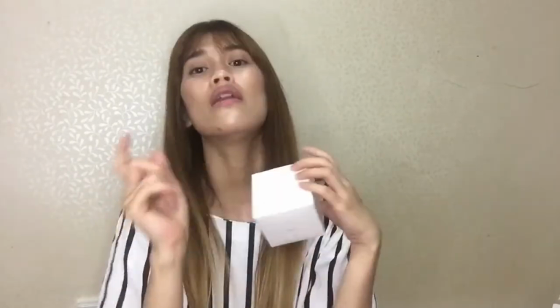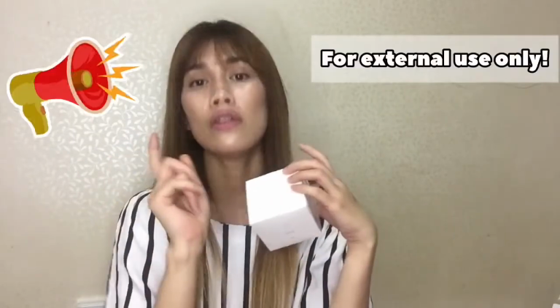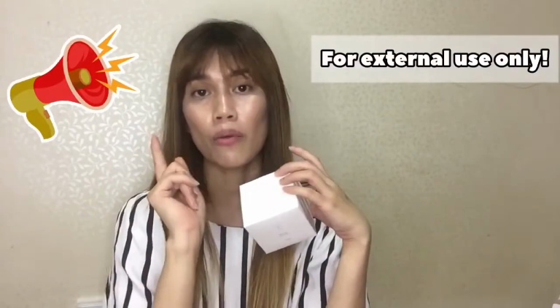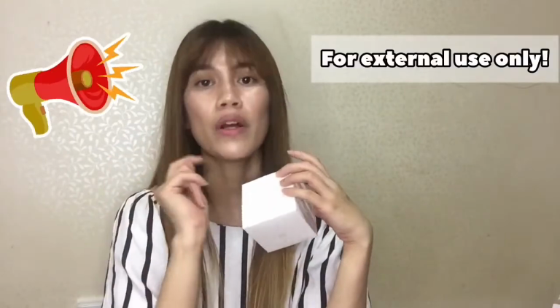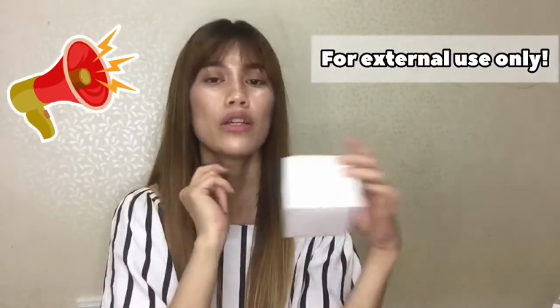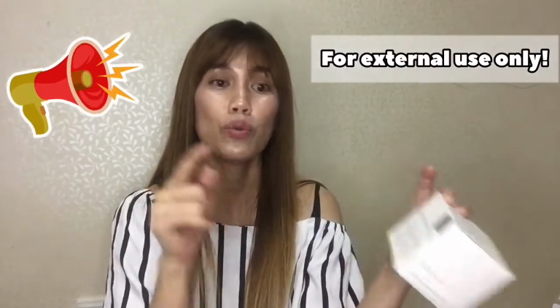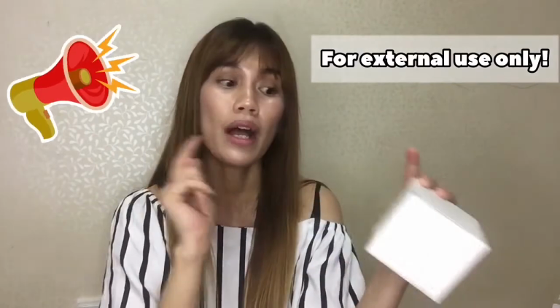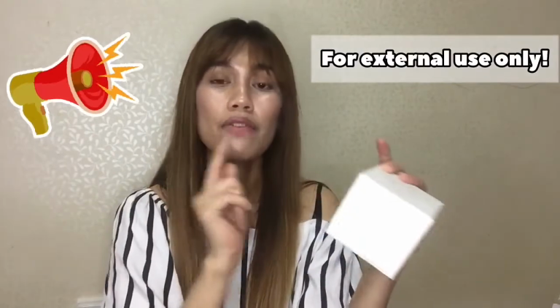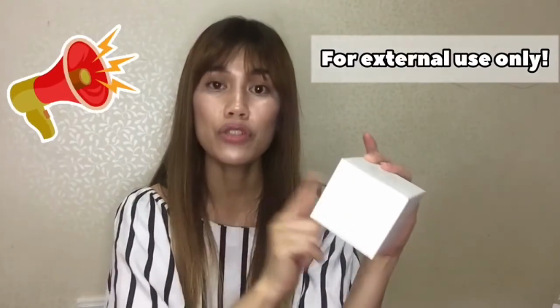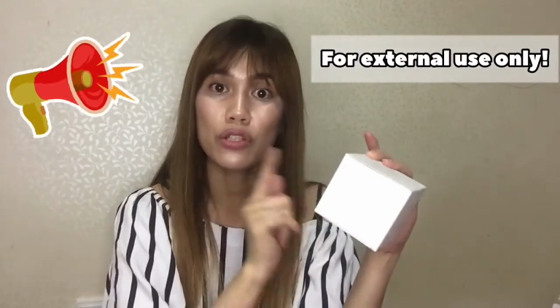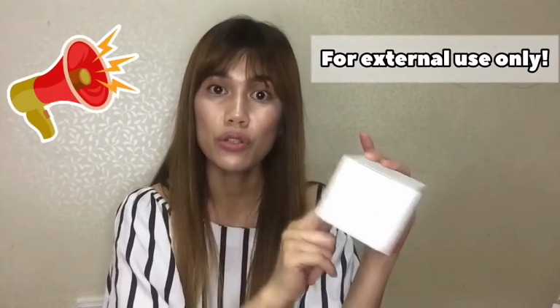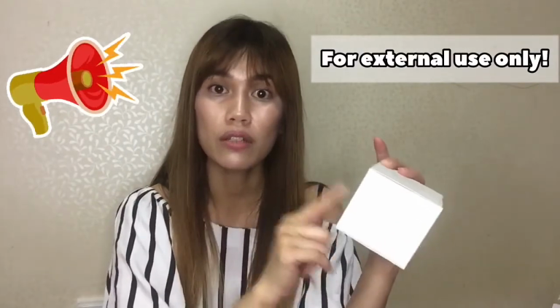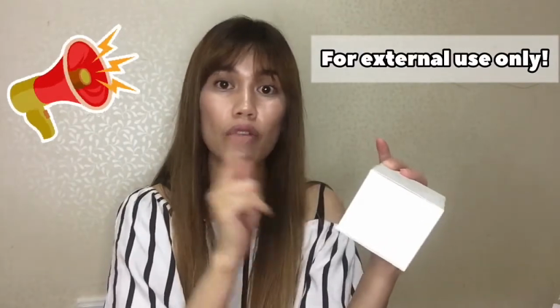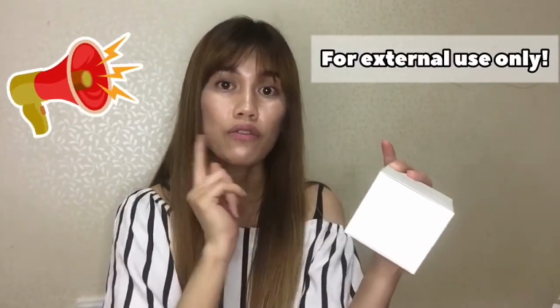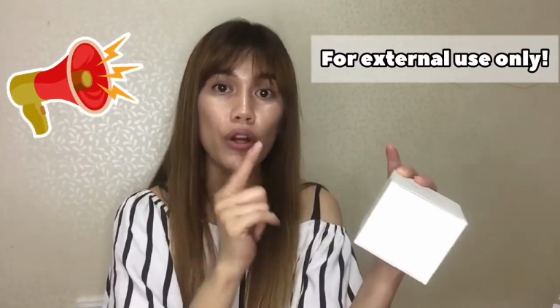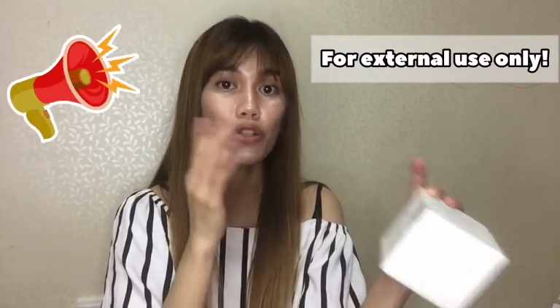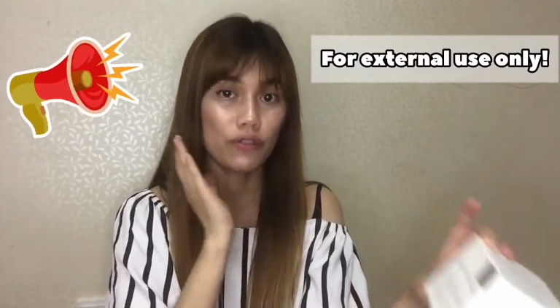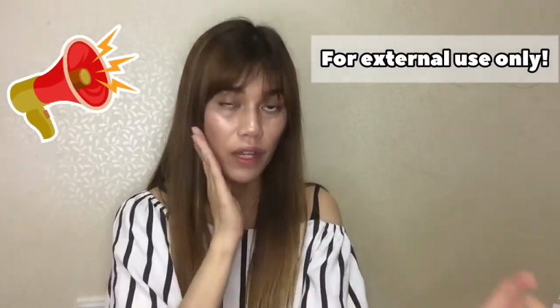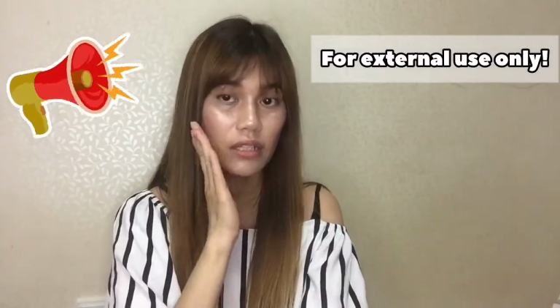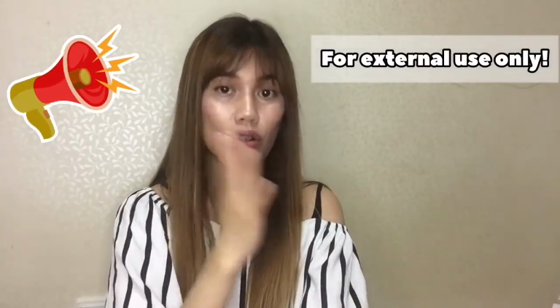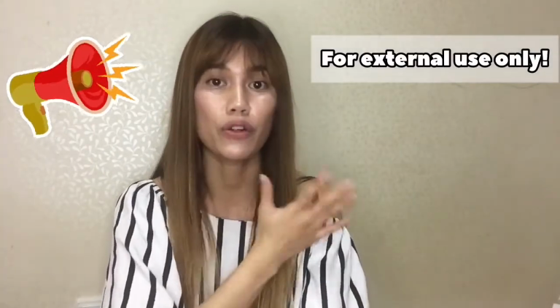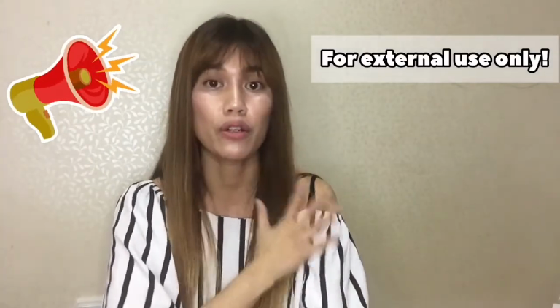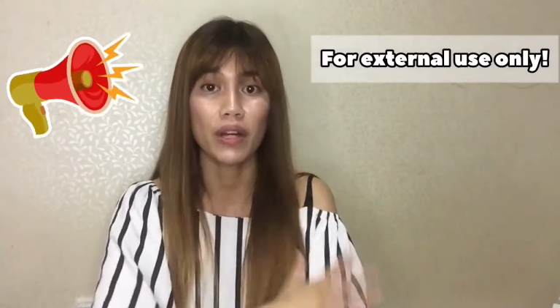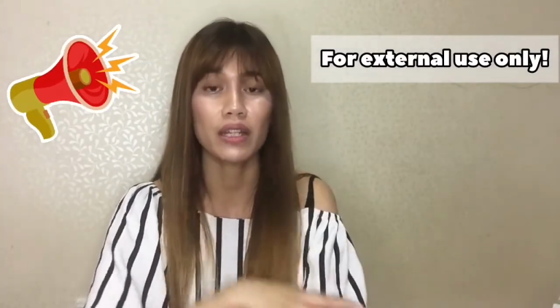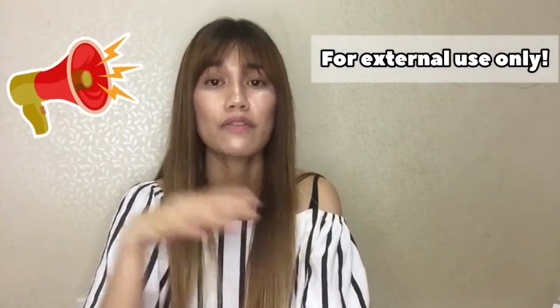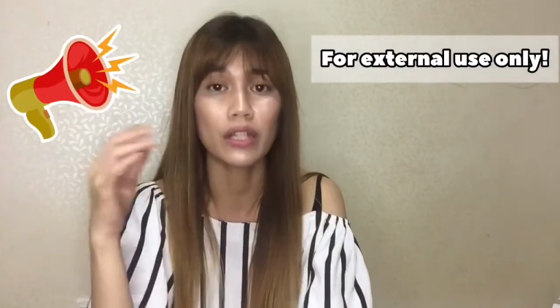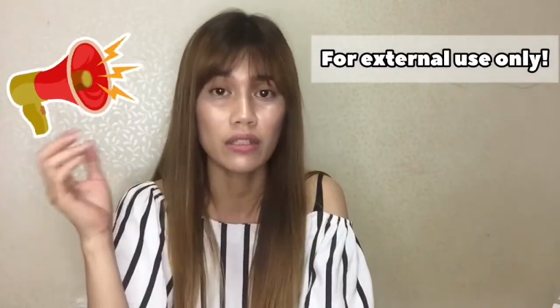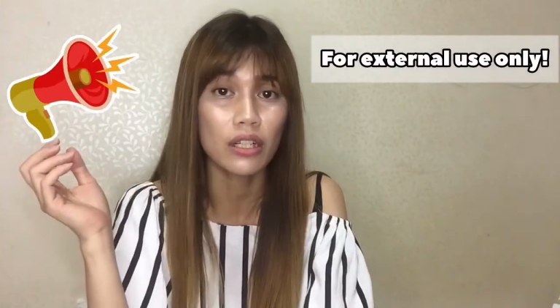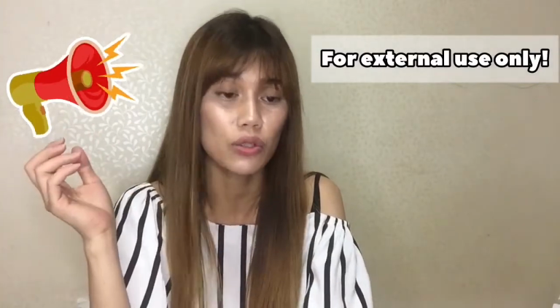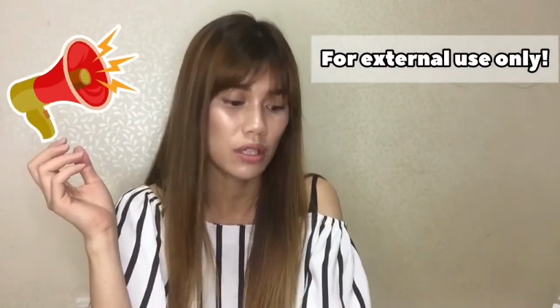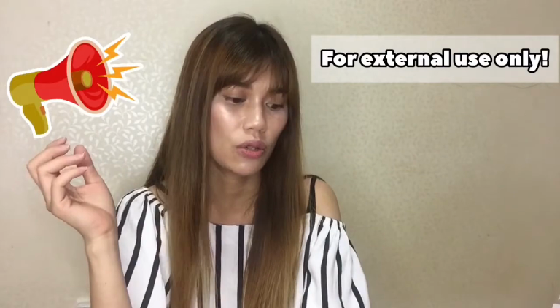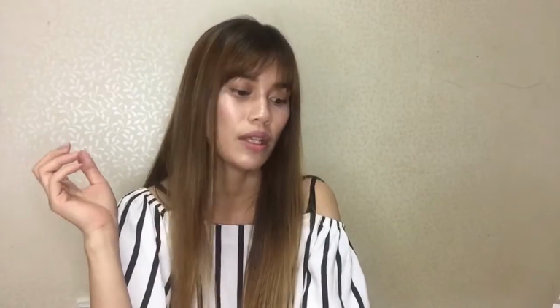You will have to use it for your face or for your body — it's for external usage only.